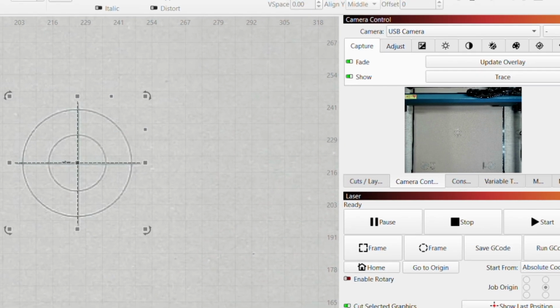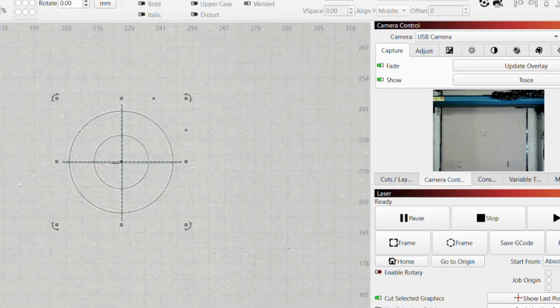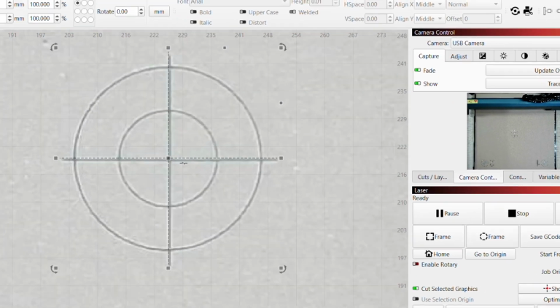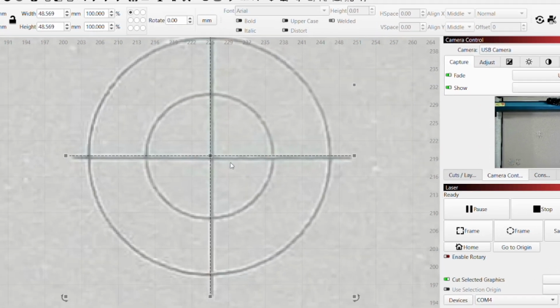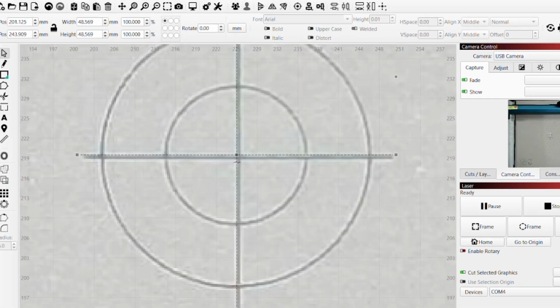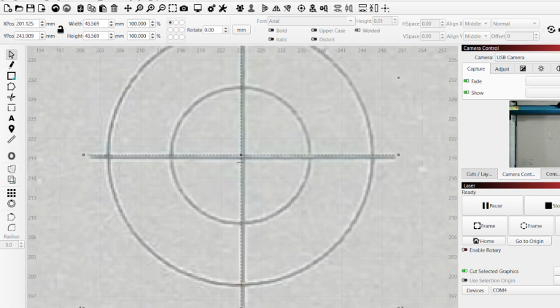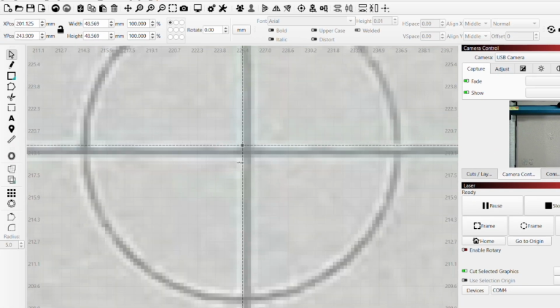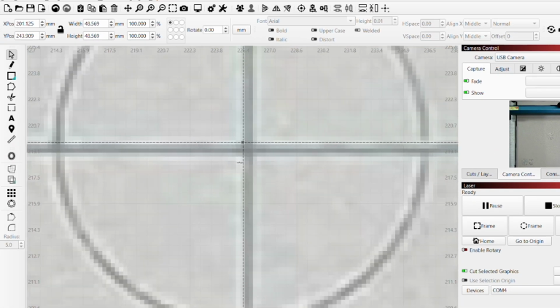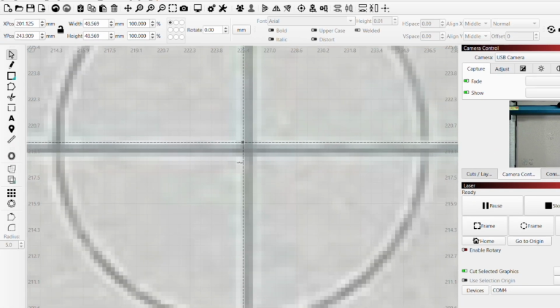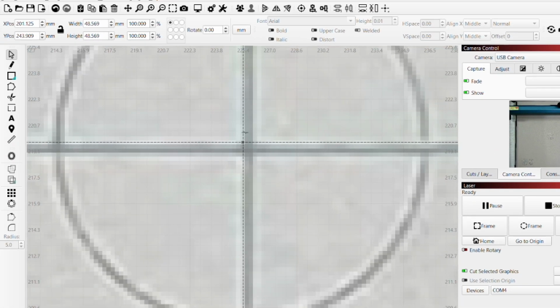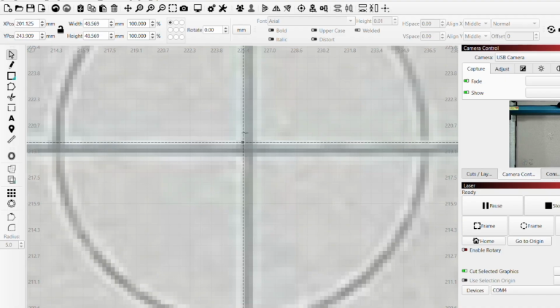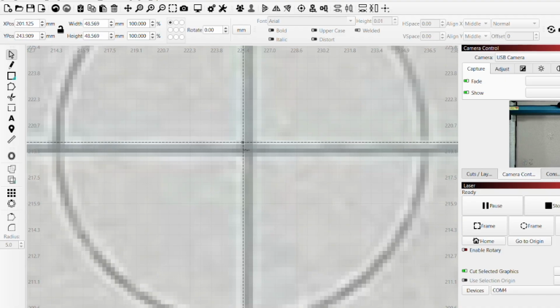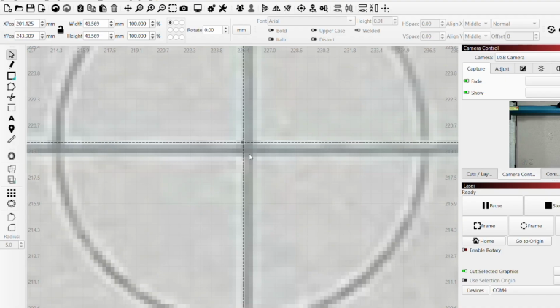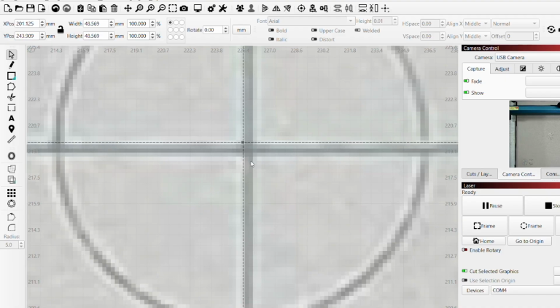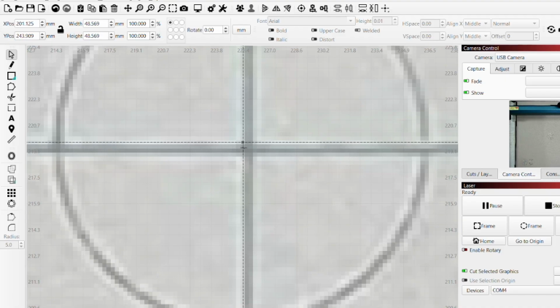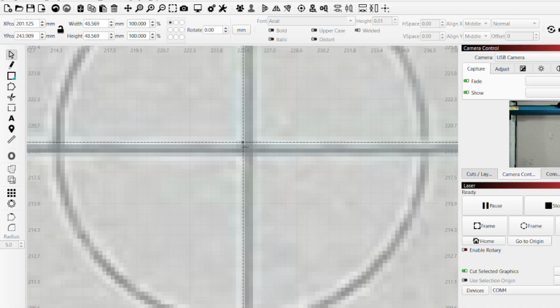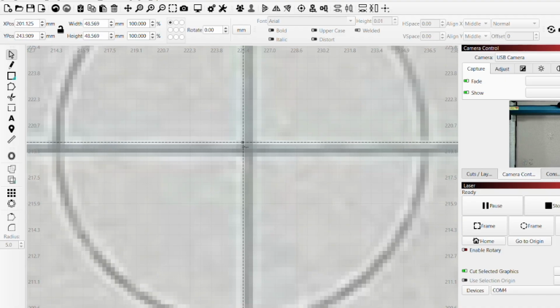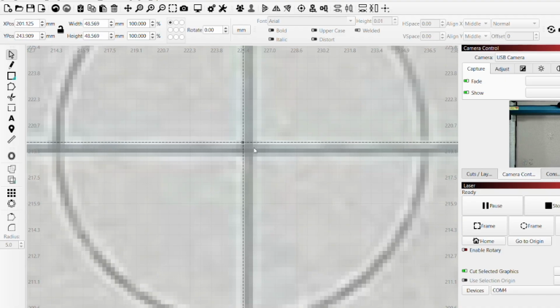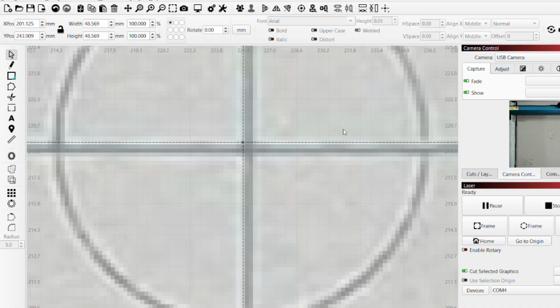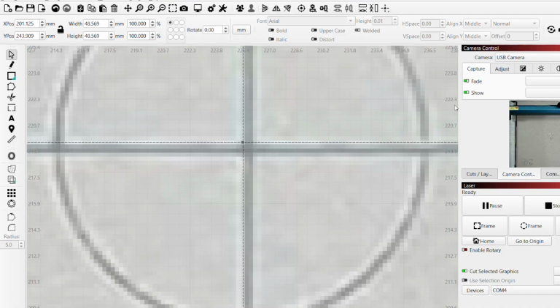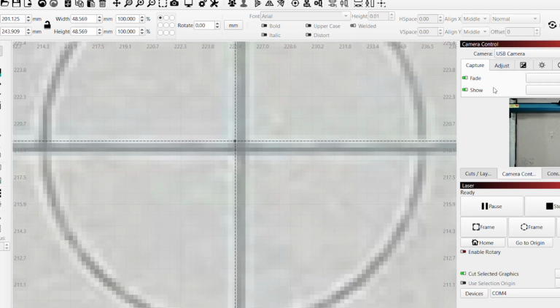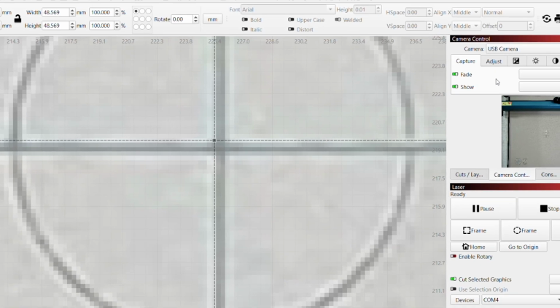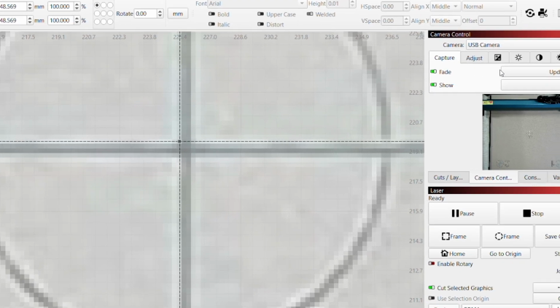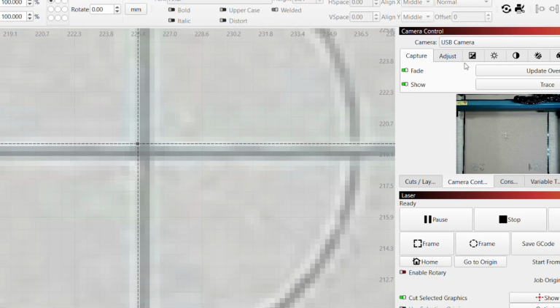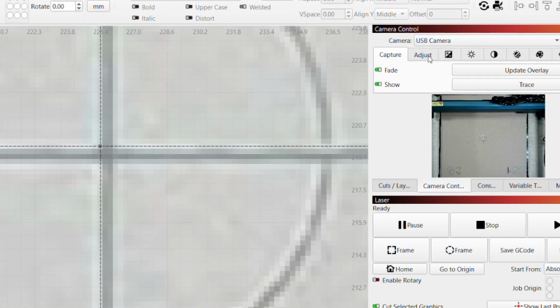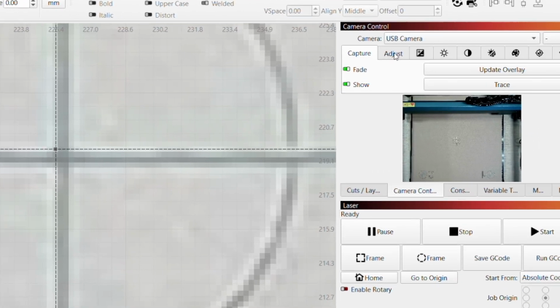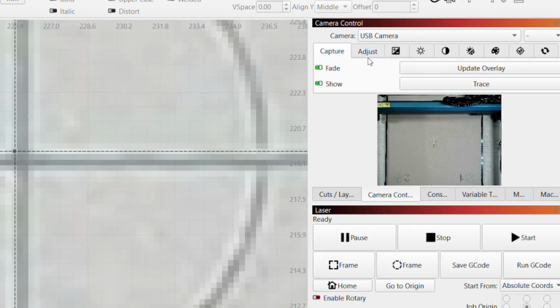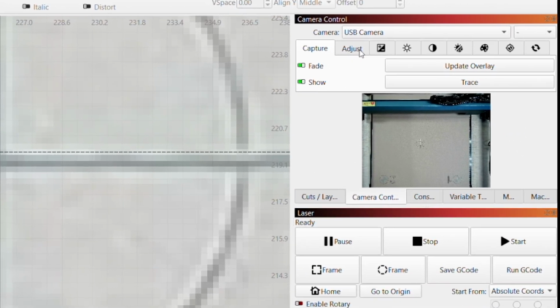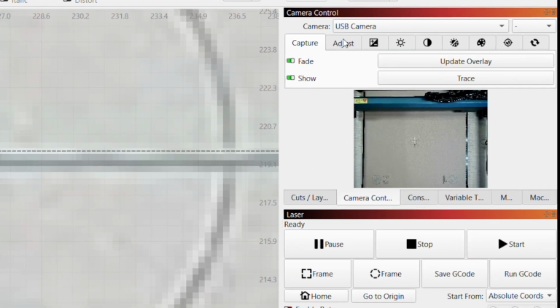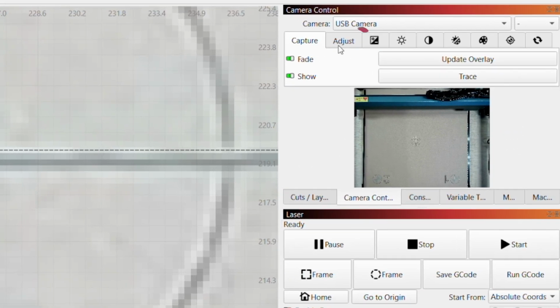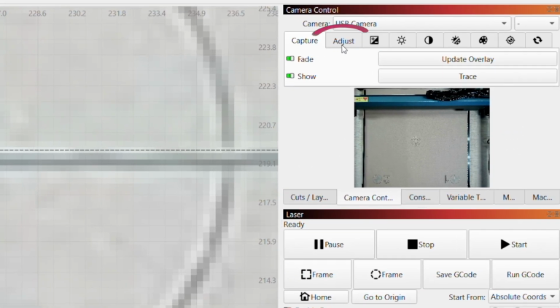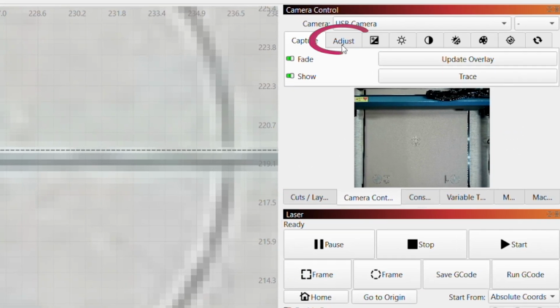After updating the overlay, we can see that the engraving is not accurately lined up with the camera, so we can go ahead and adjust that.